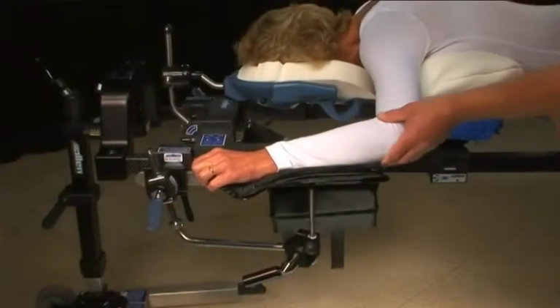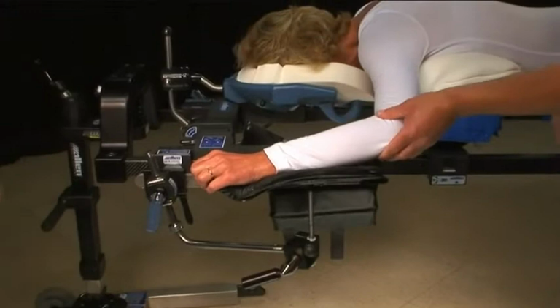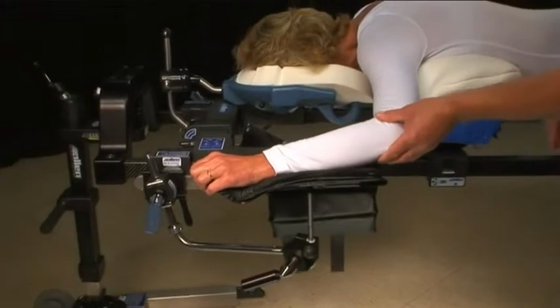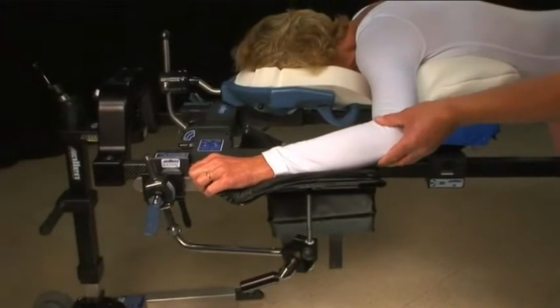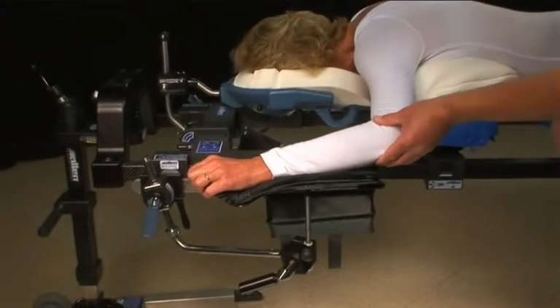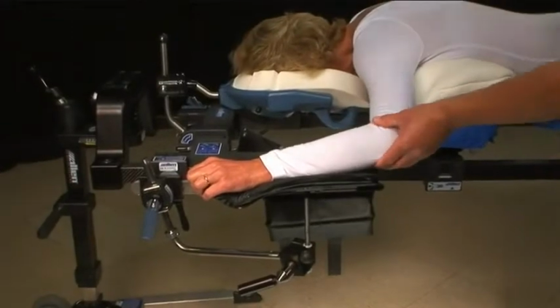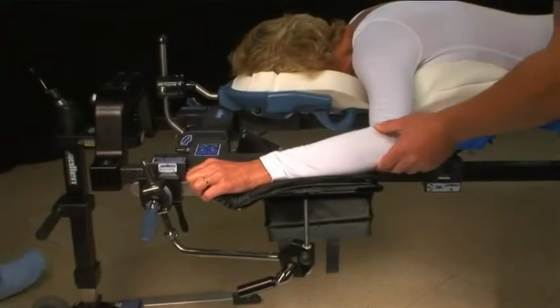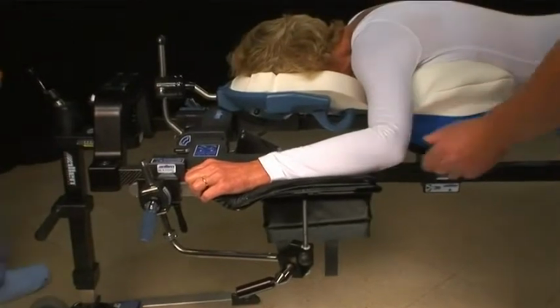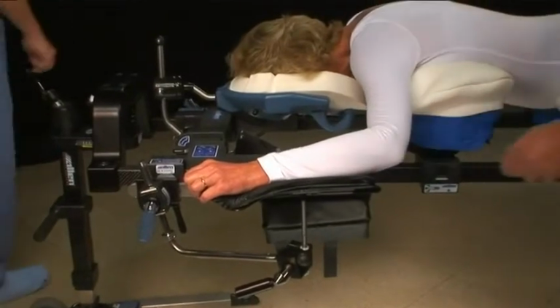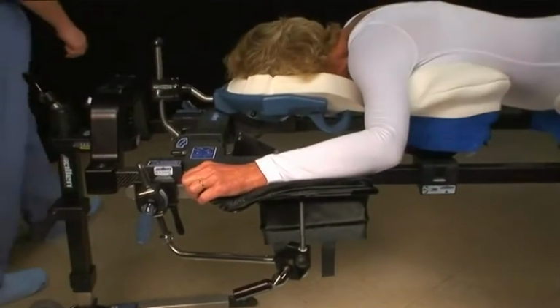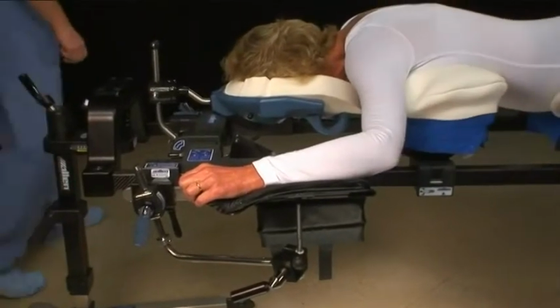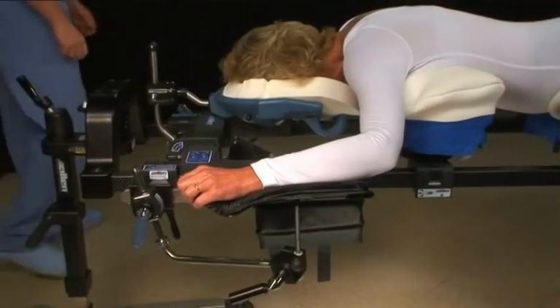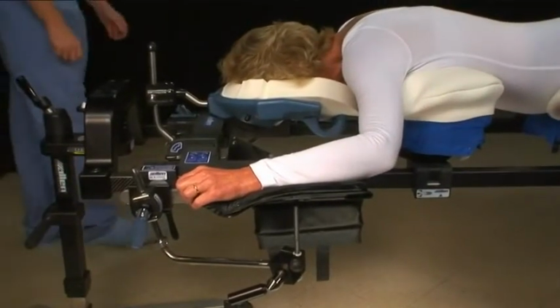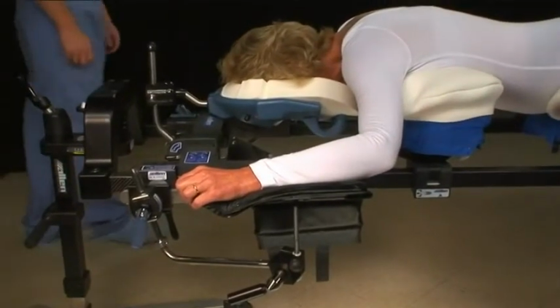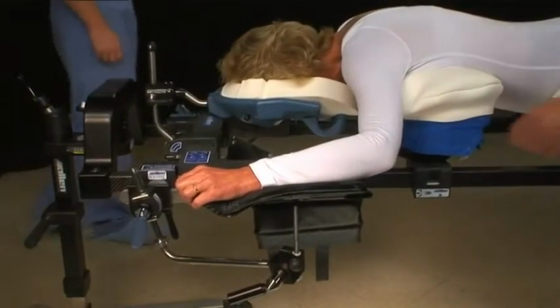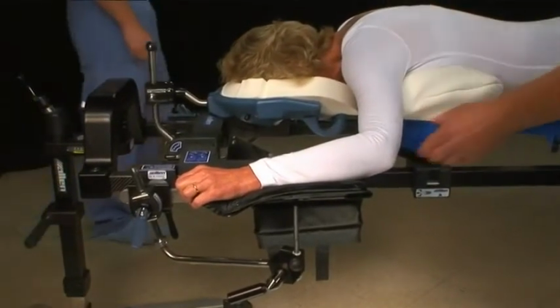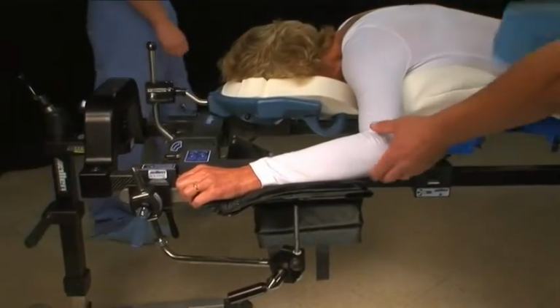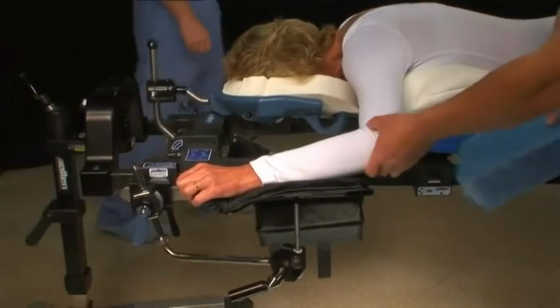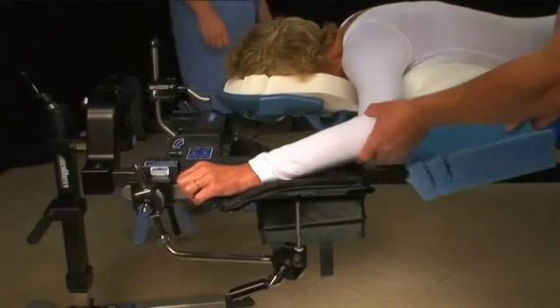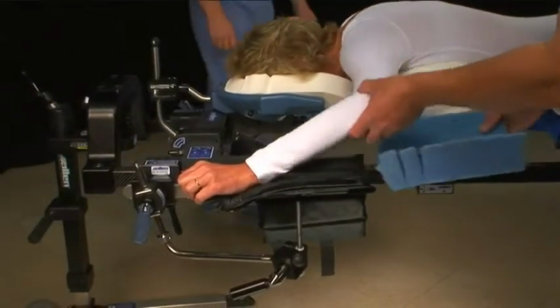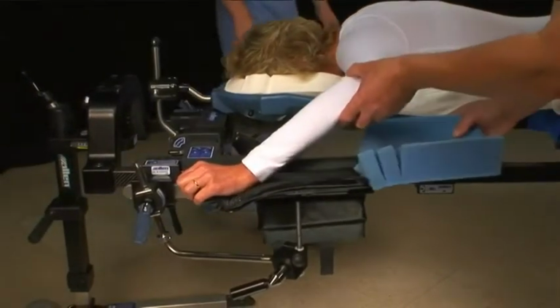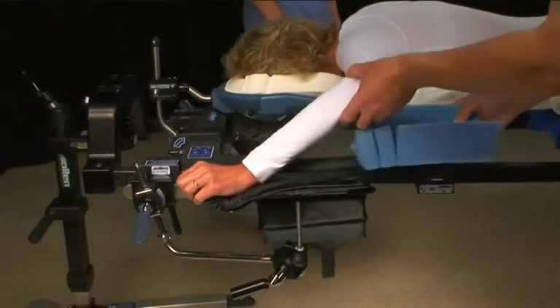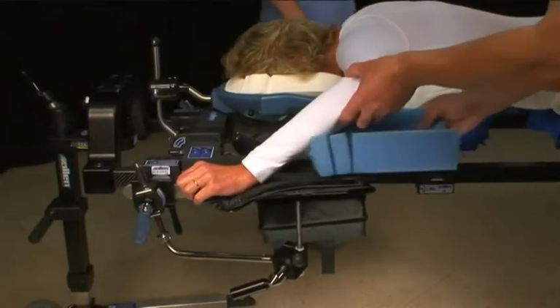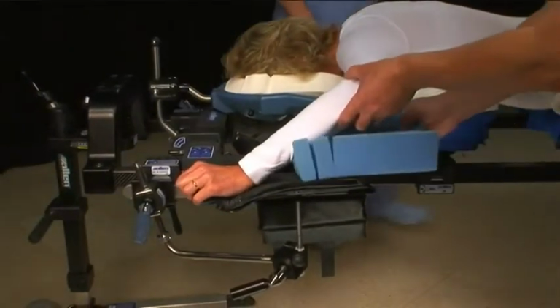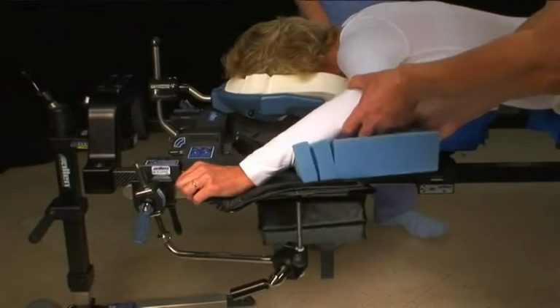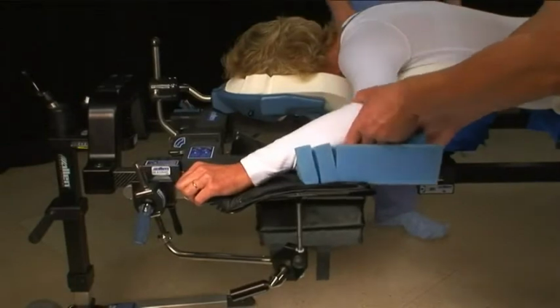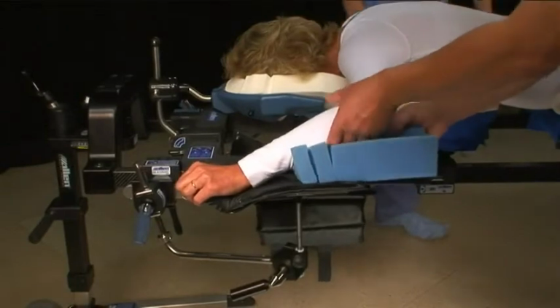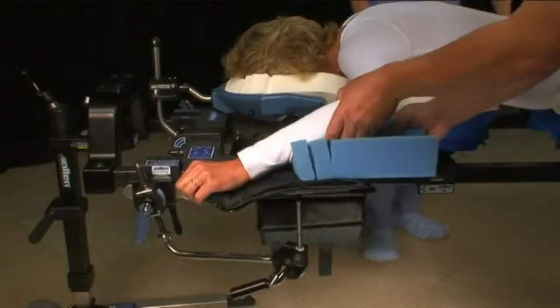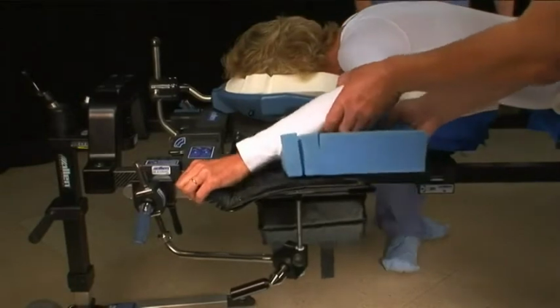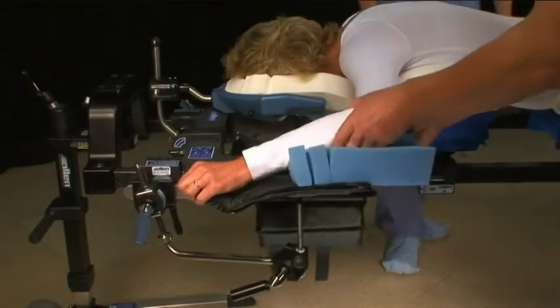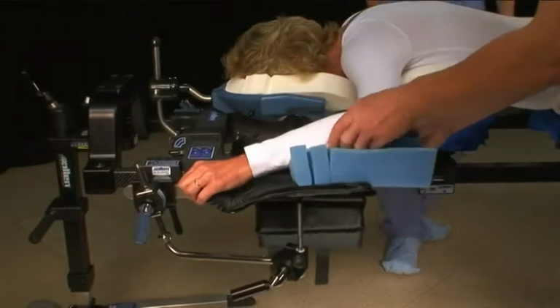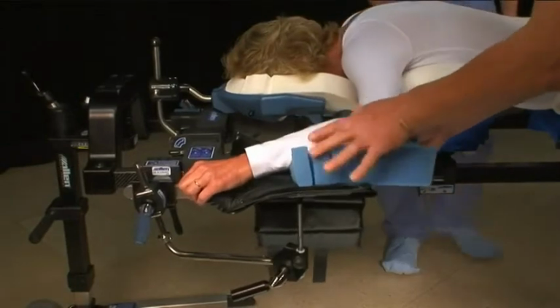Check that the ulnar nerve is free from pressure. For extra protection, you can add foam under the patient's elbow.